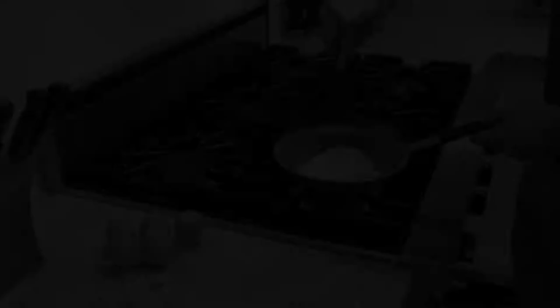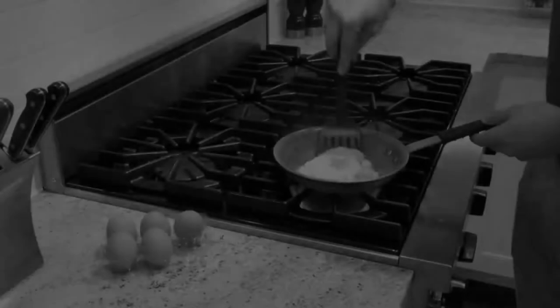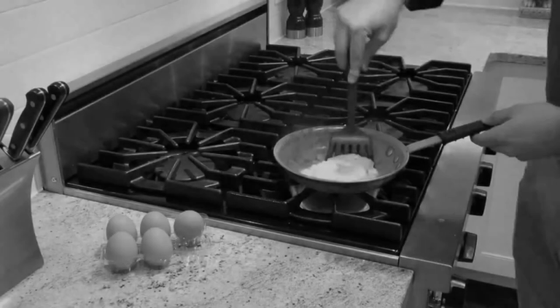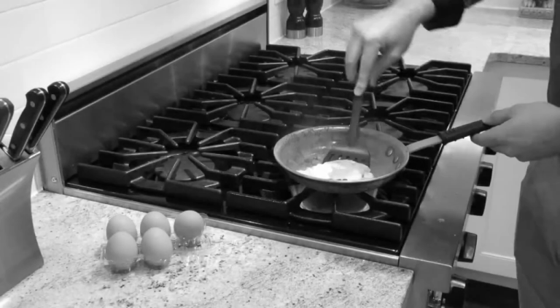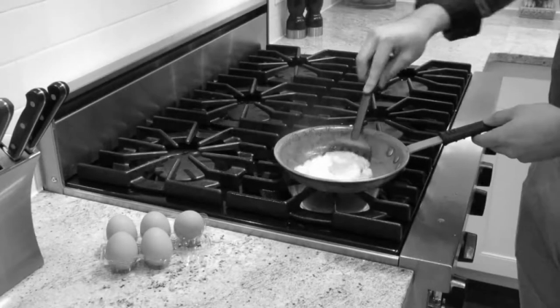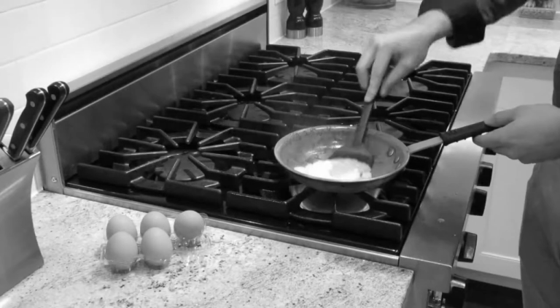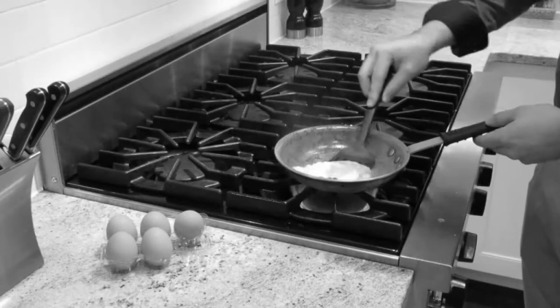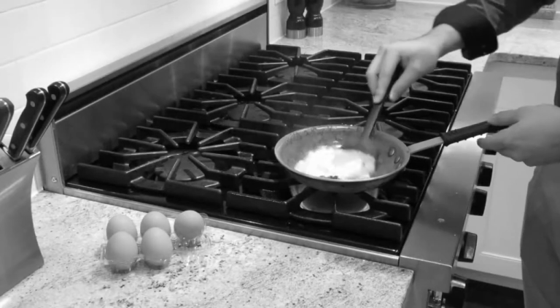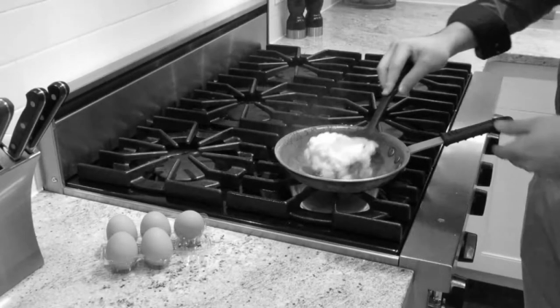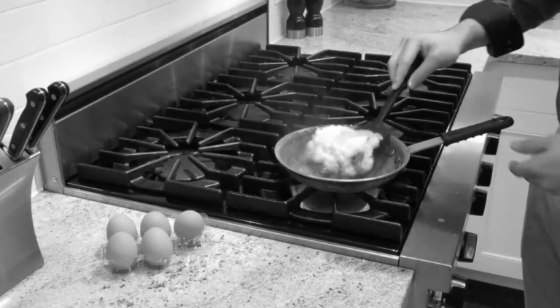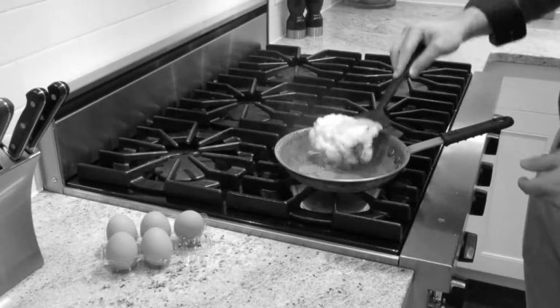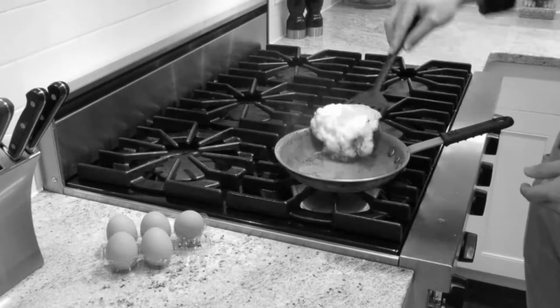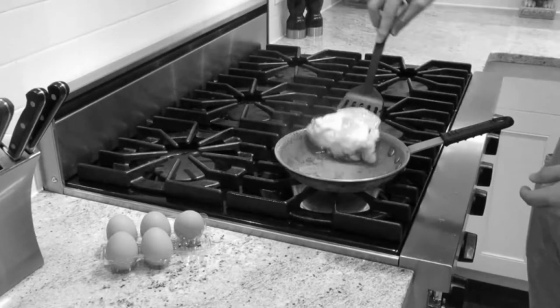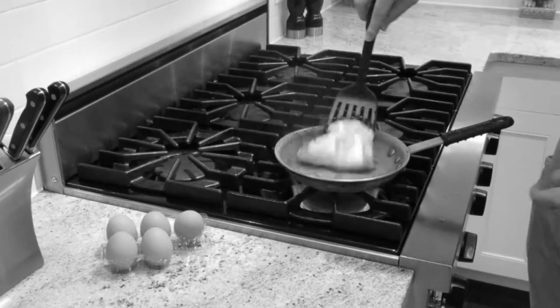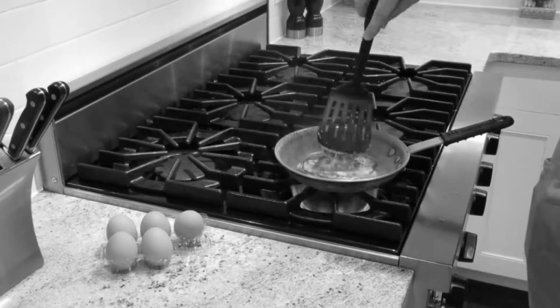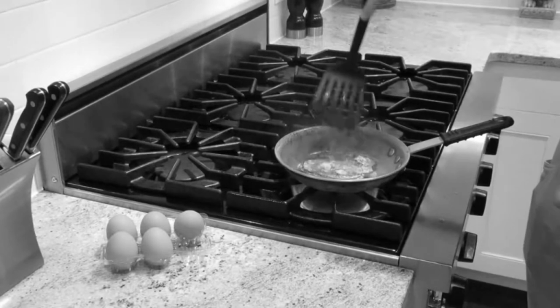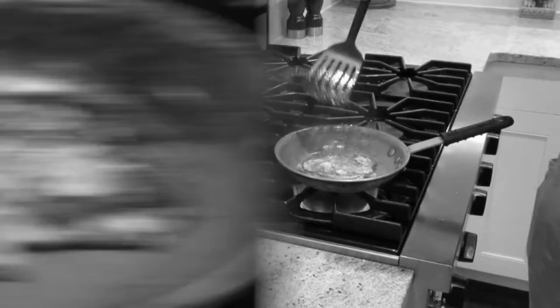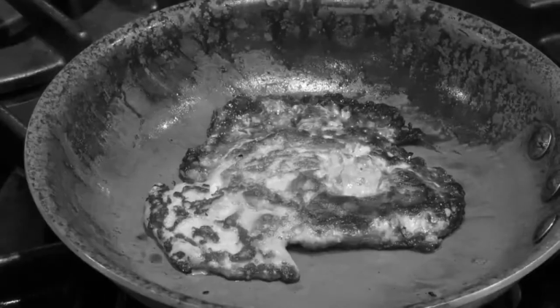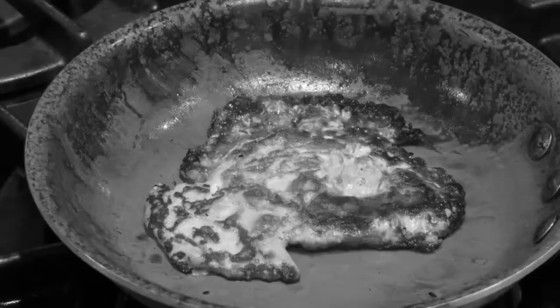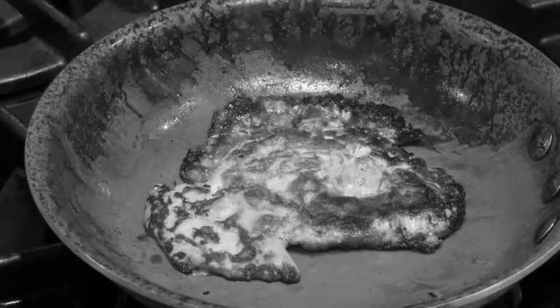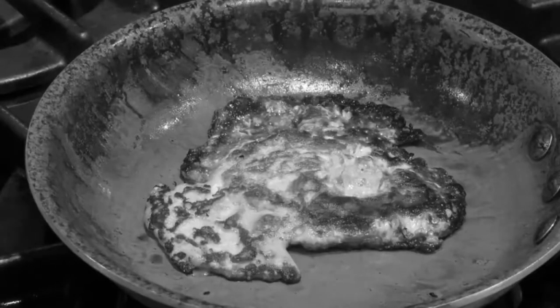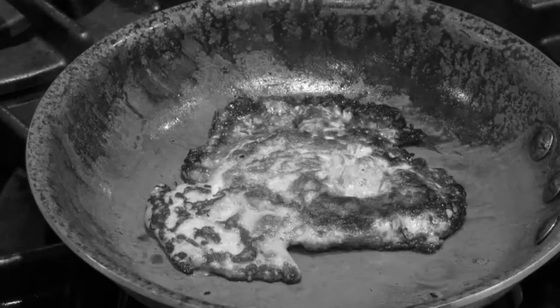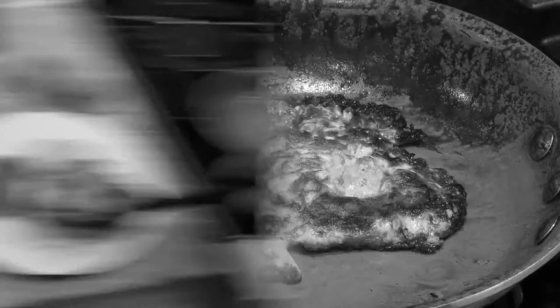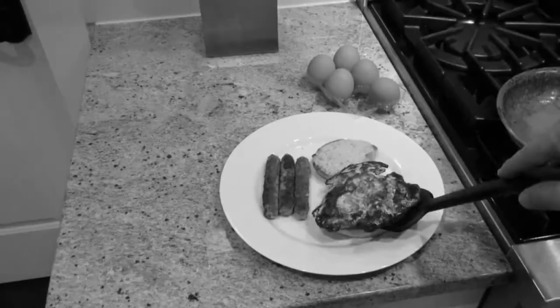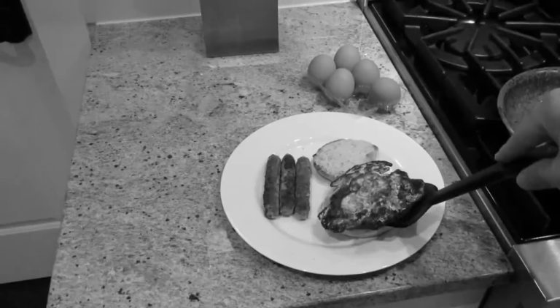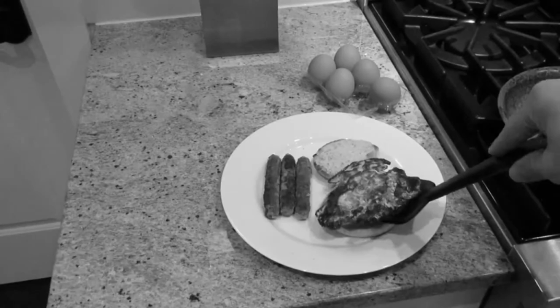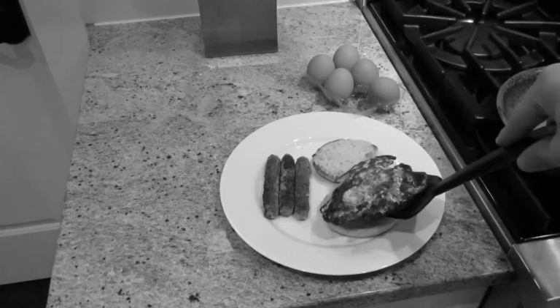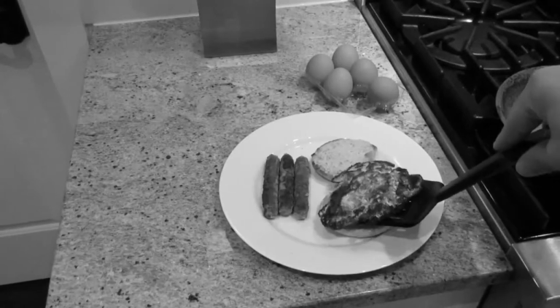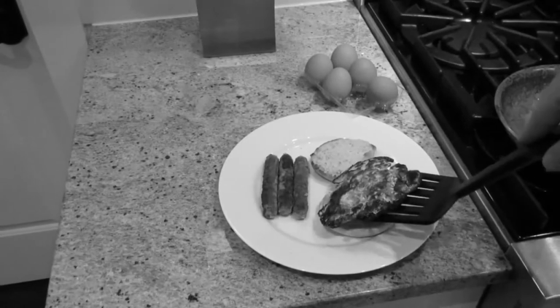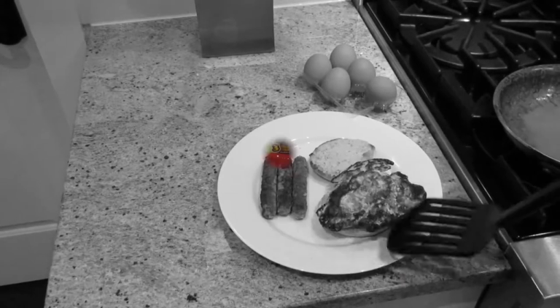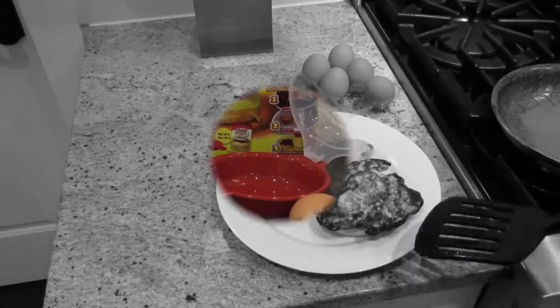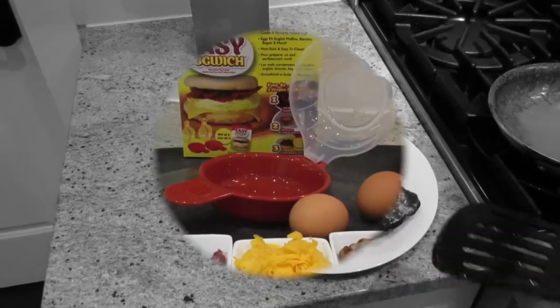Do you struggle cooking eggs? Do you find yourself rushing to make breakfast every morning? Well, struggle no more.